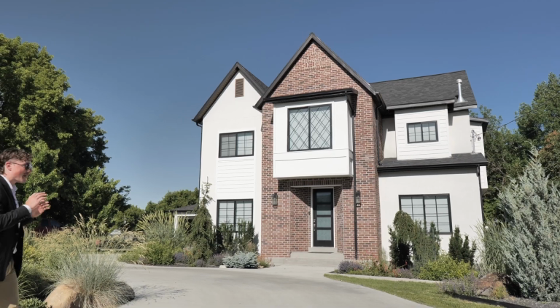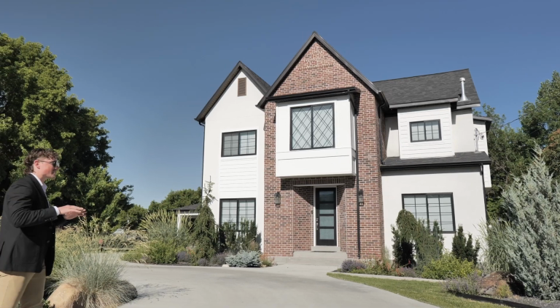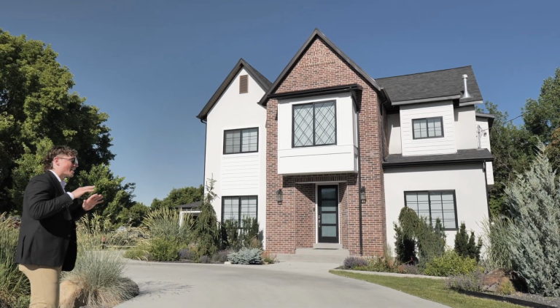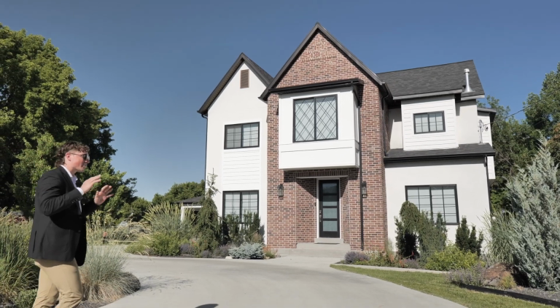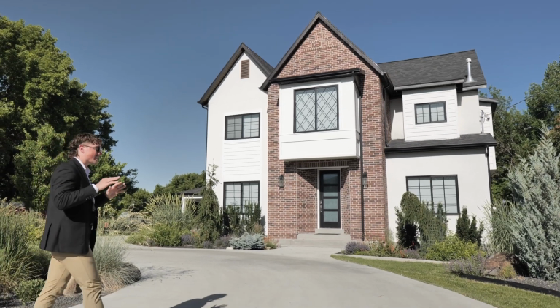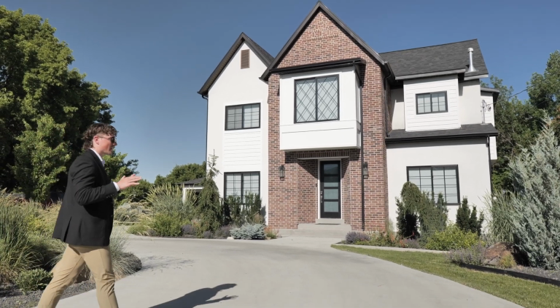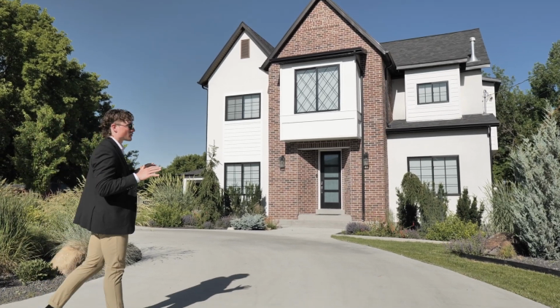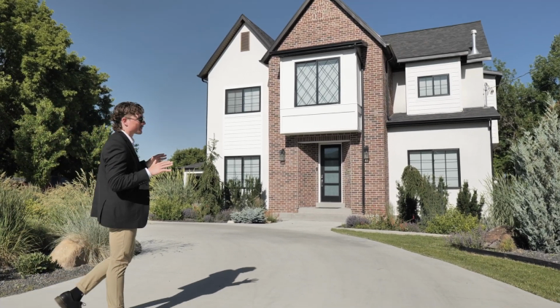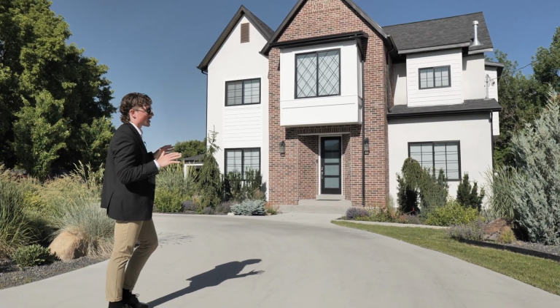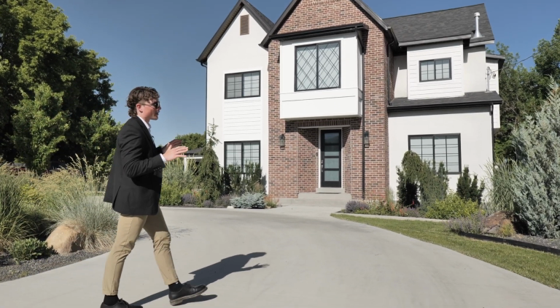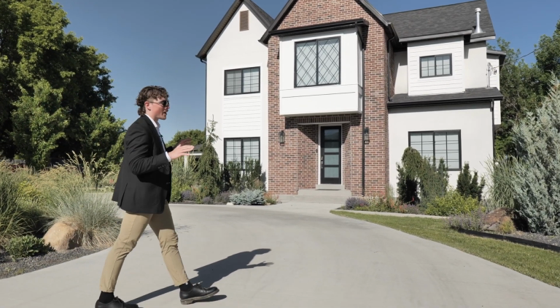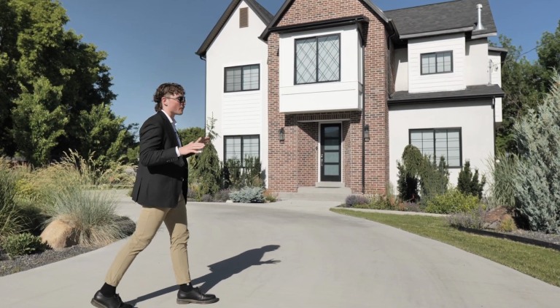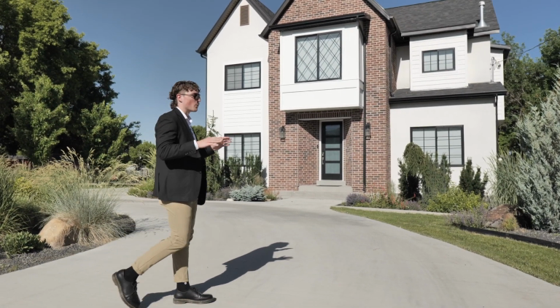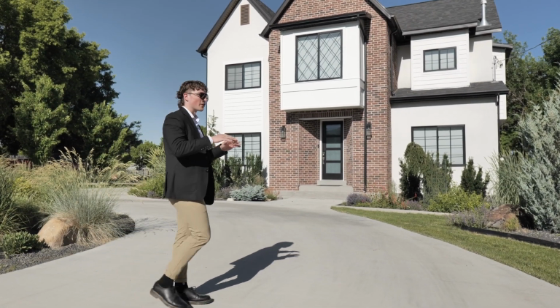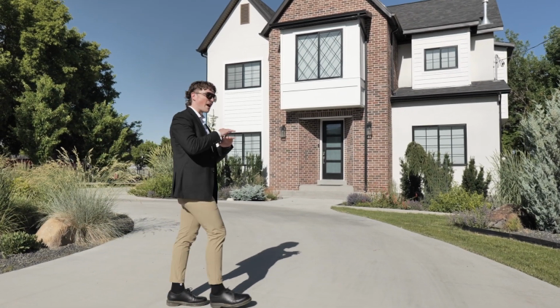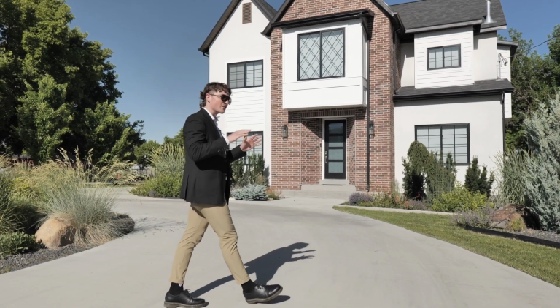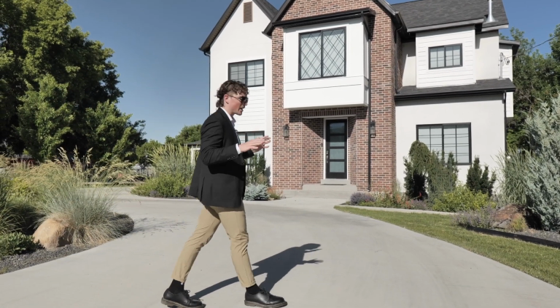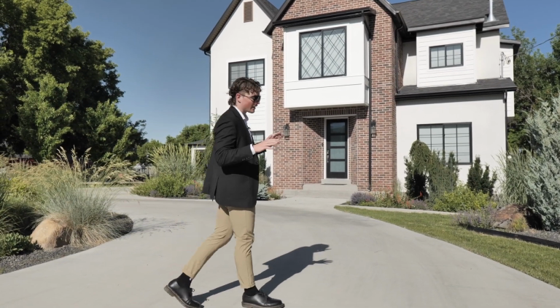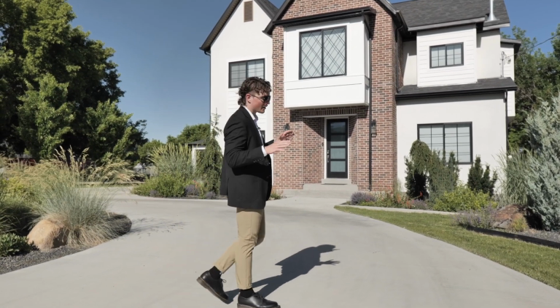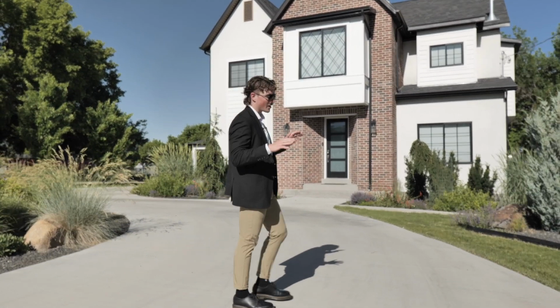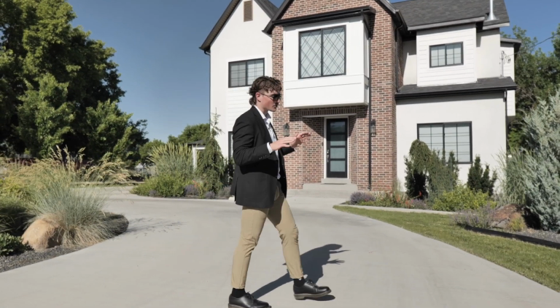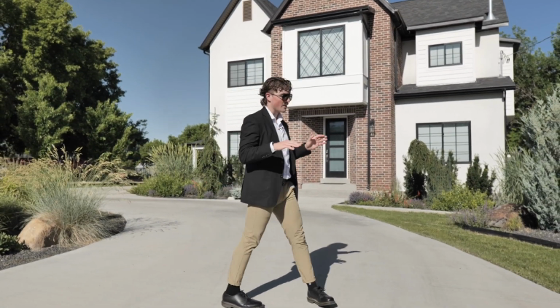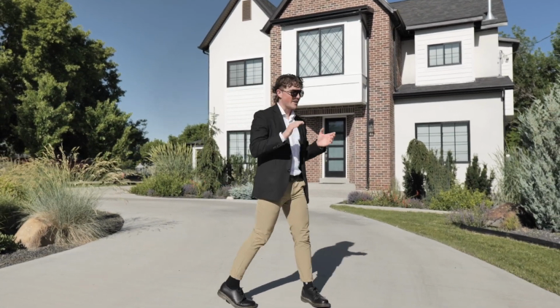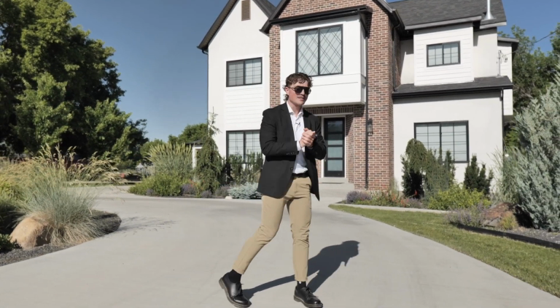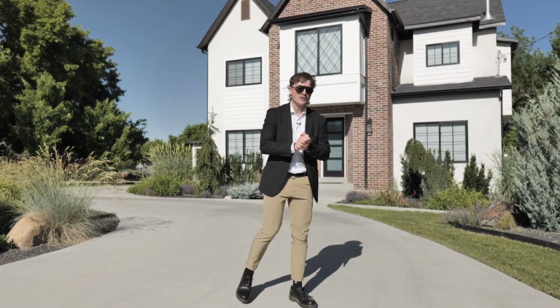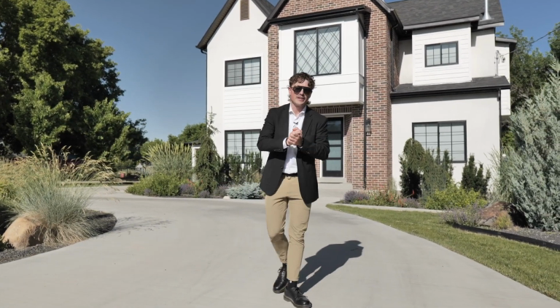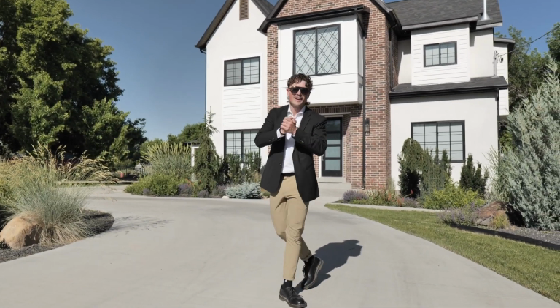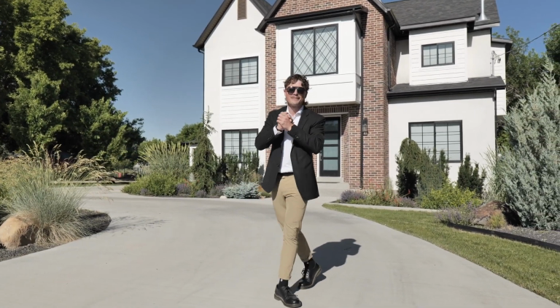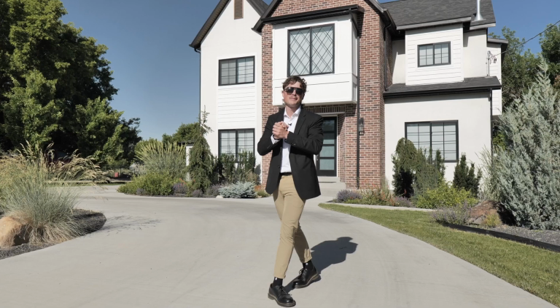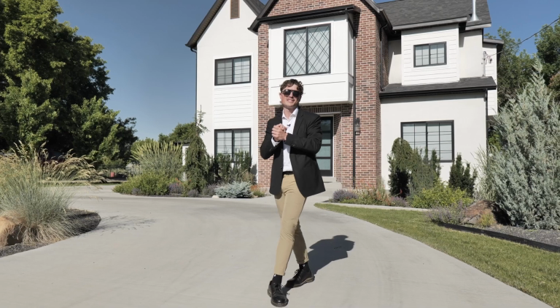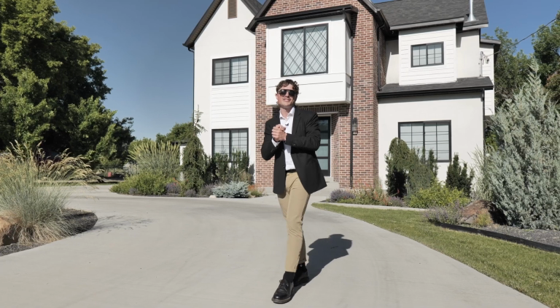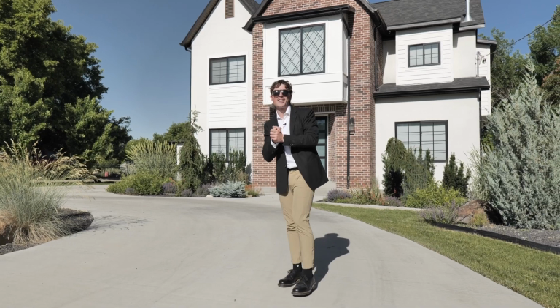Imagine never getting caught in a traffic jam on the way home from work, or having to wait in line at a restaurant. That's the beauty of Mt. Pleasant, Utah.